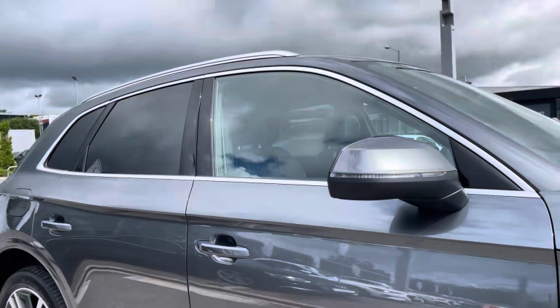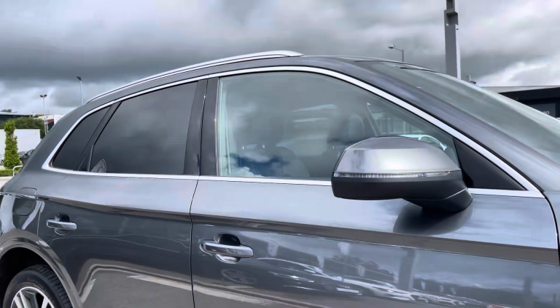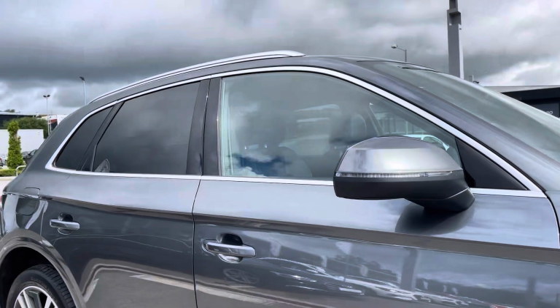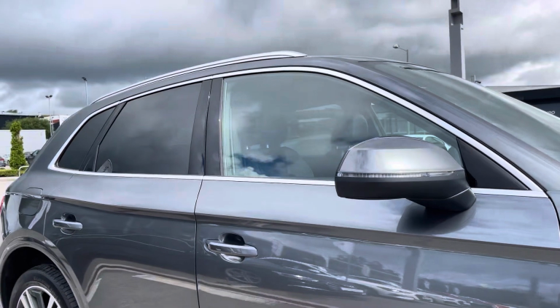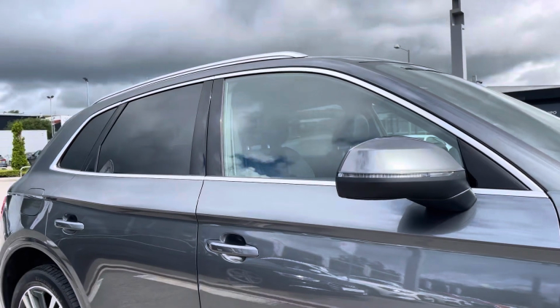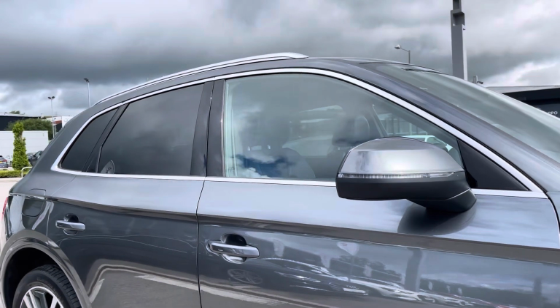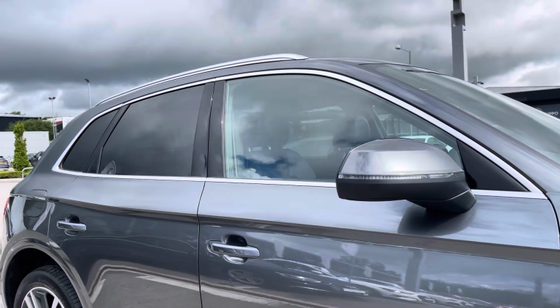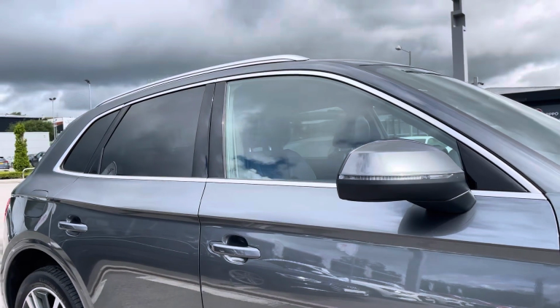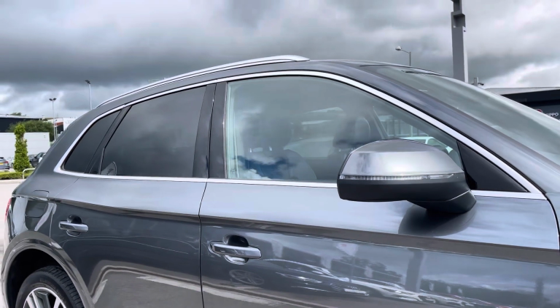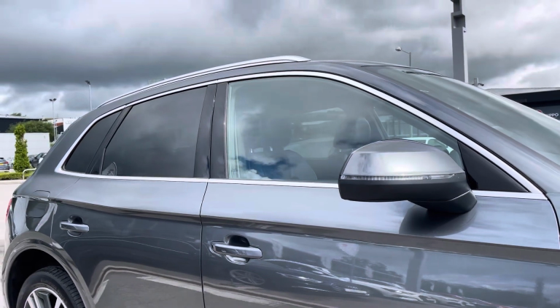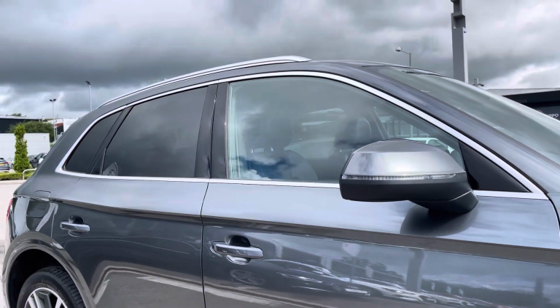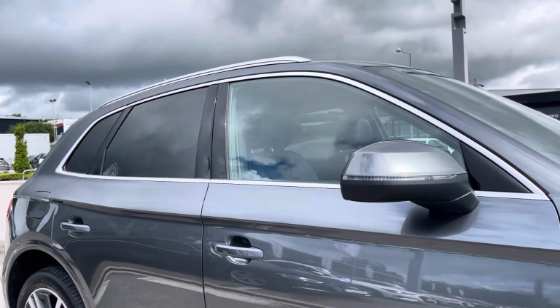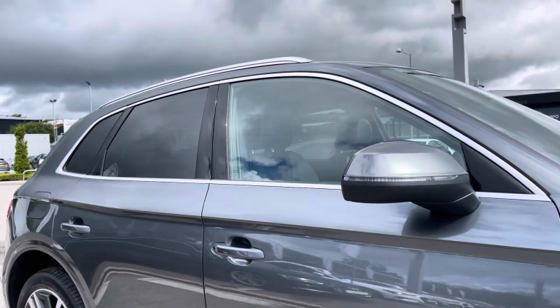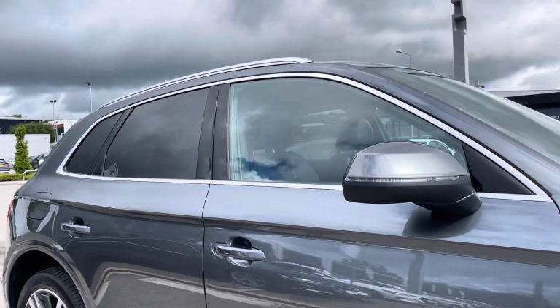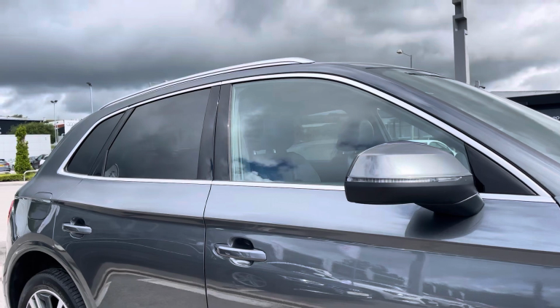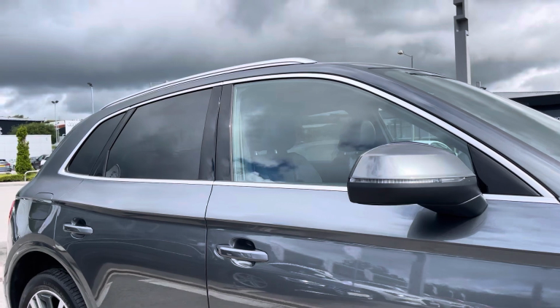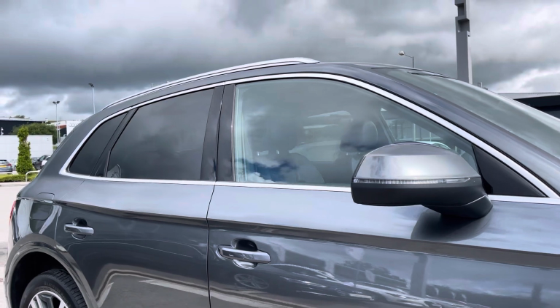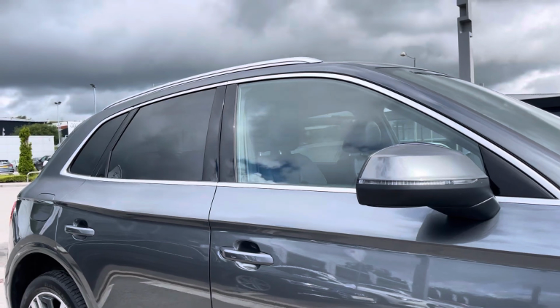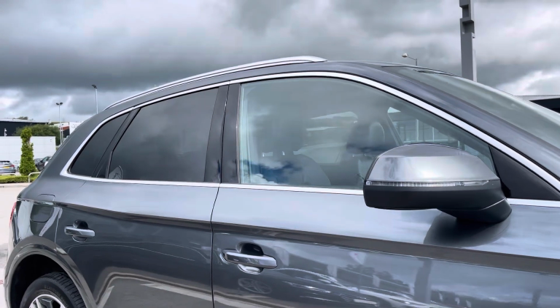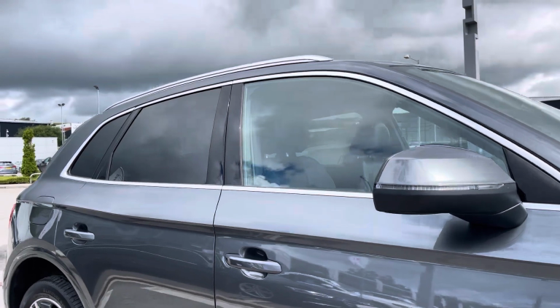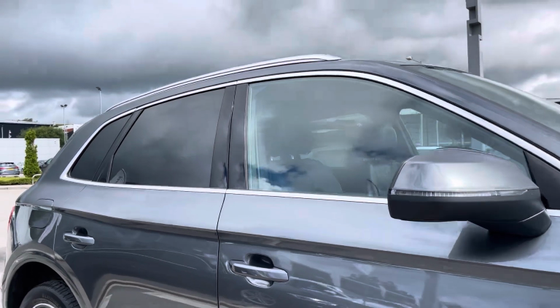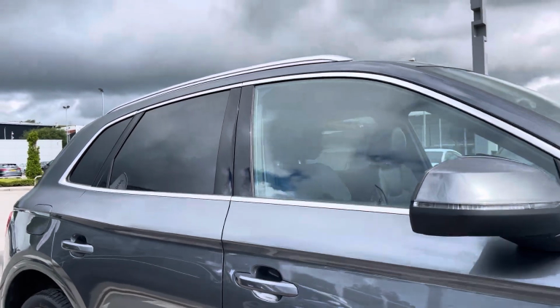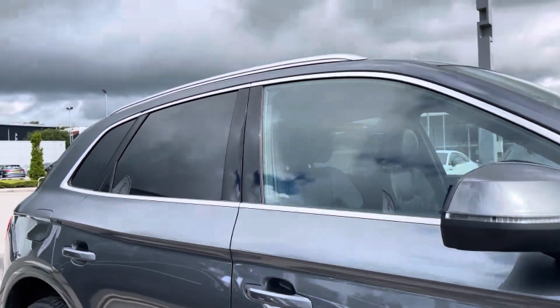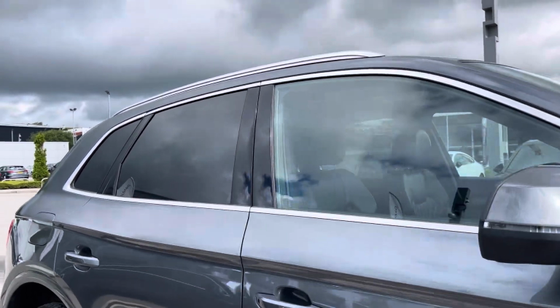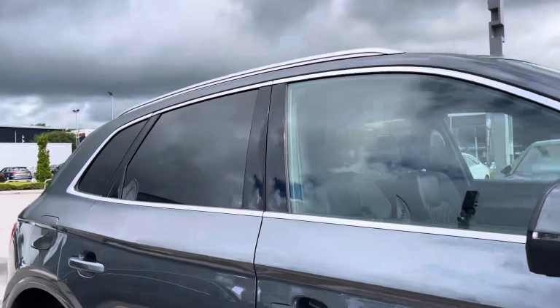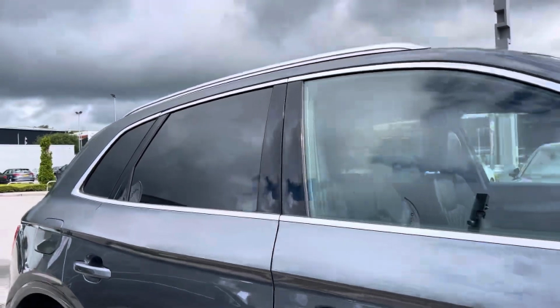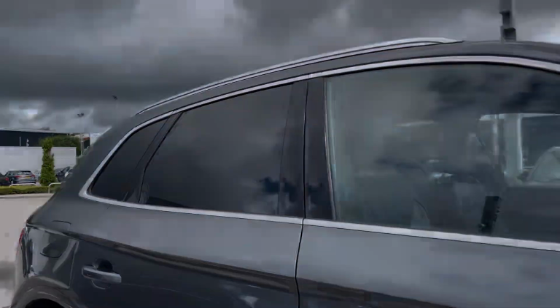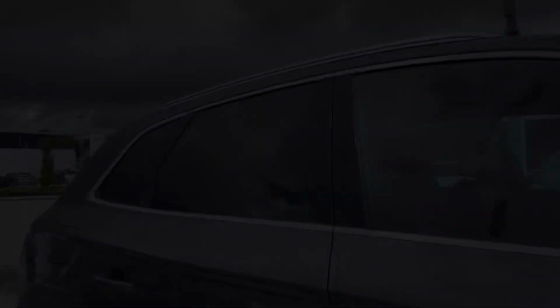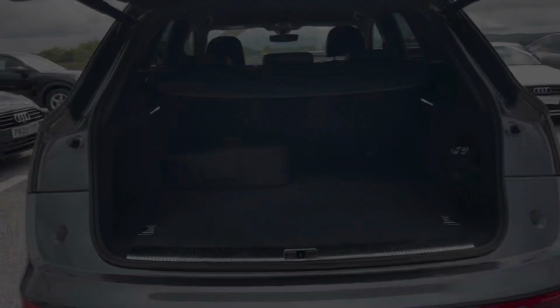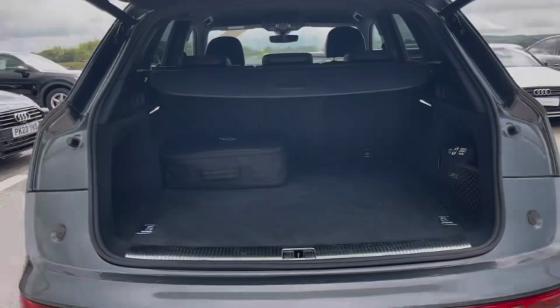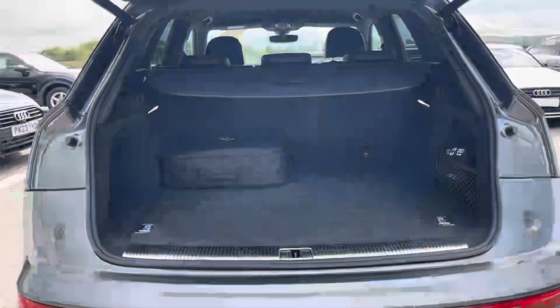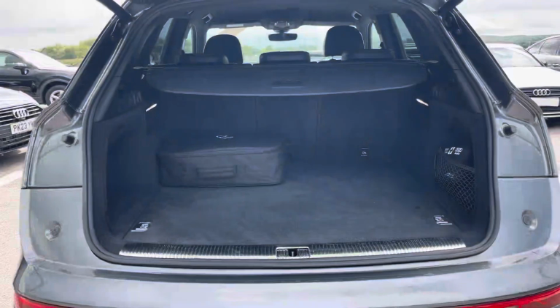The car comes with aluminium roof rails for style, as well as privacy glass on the rear and rear side windows.